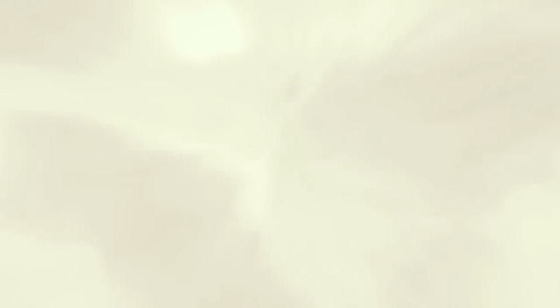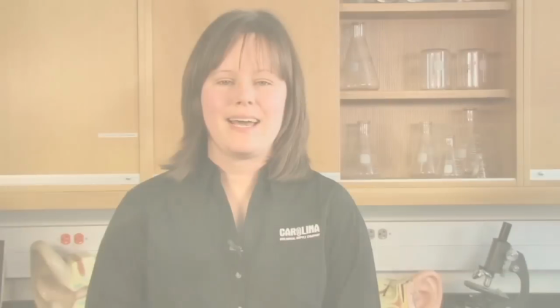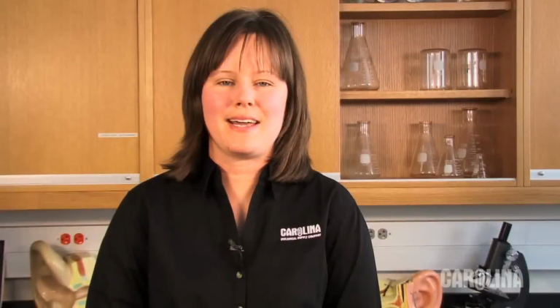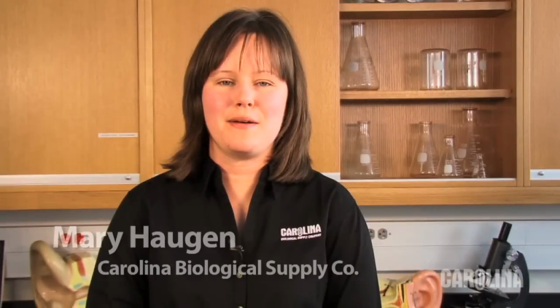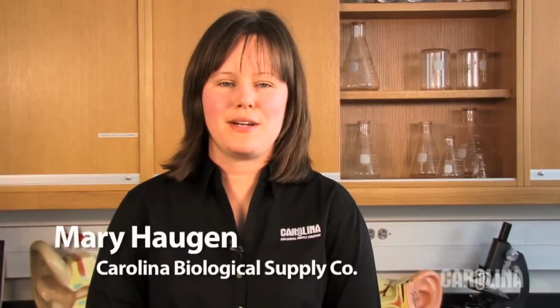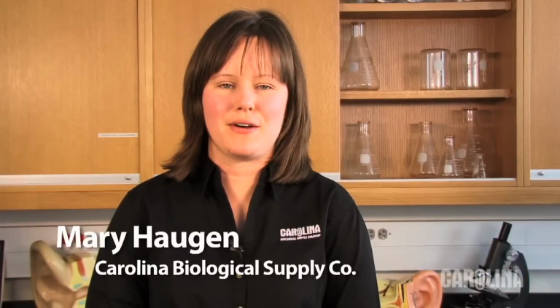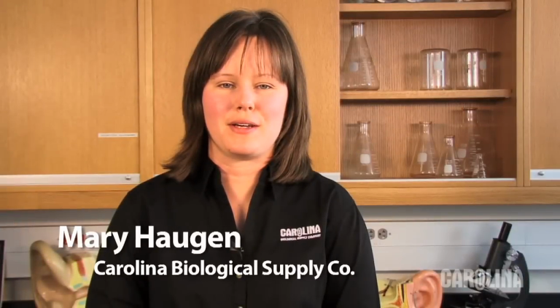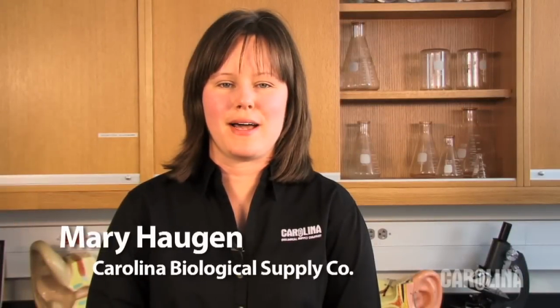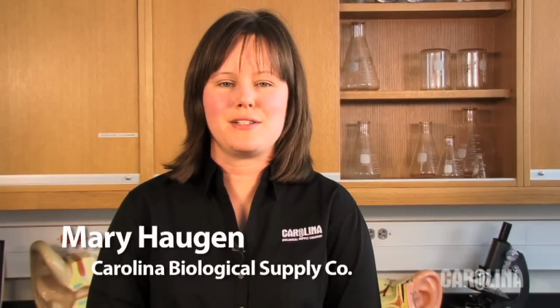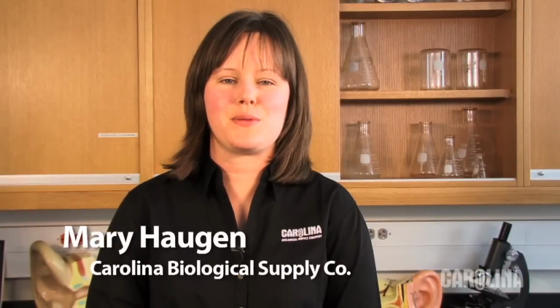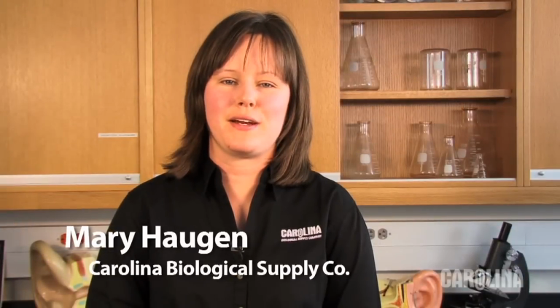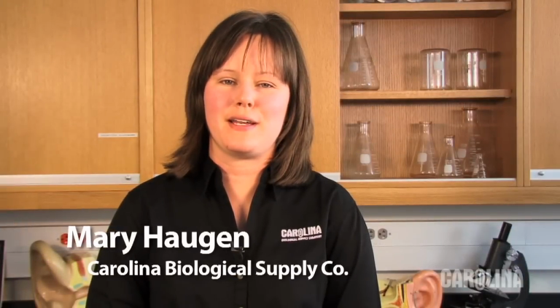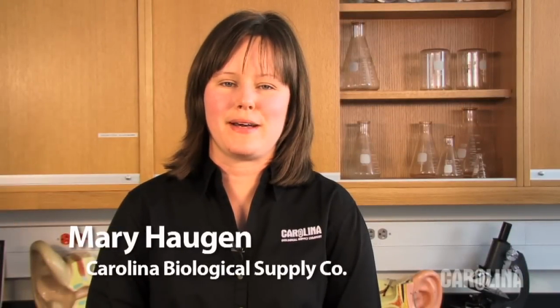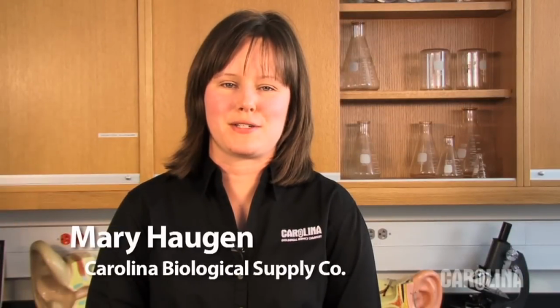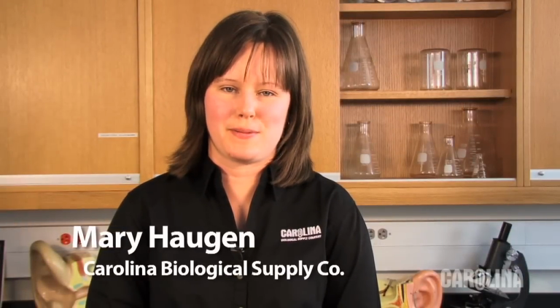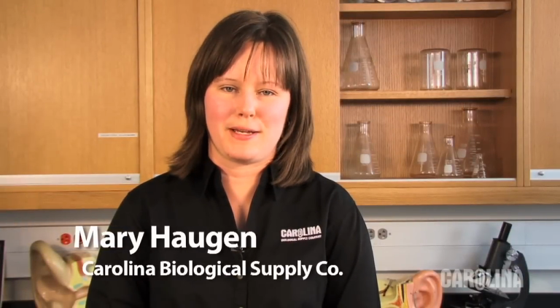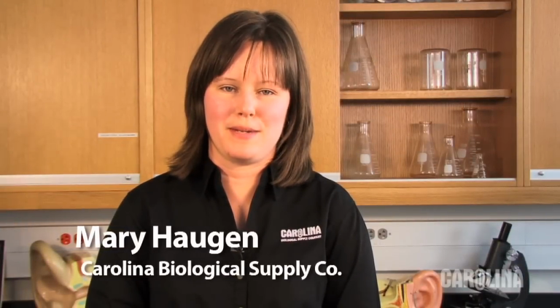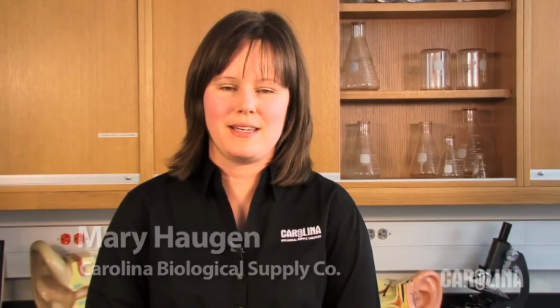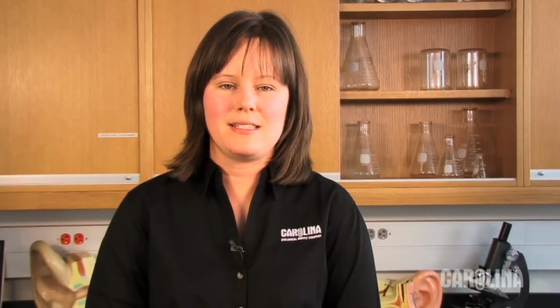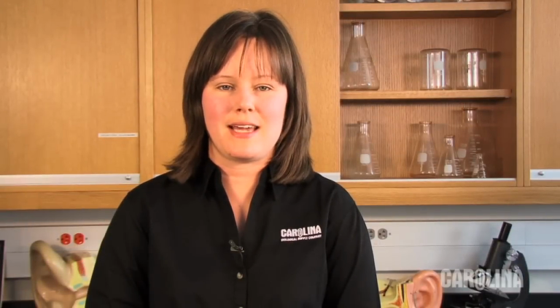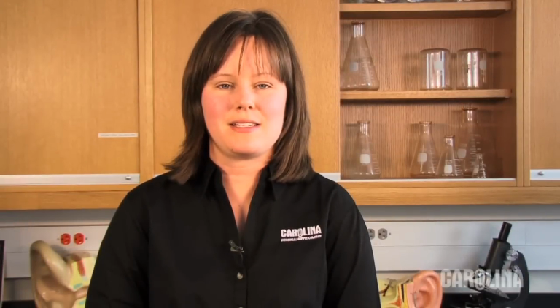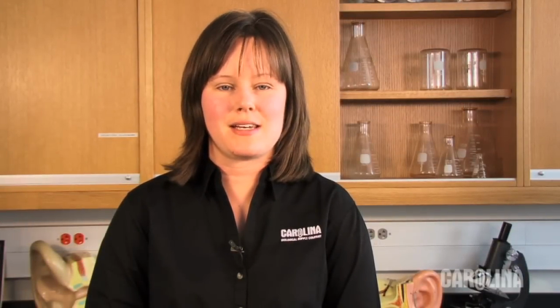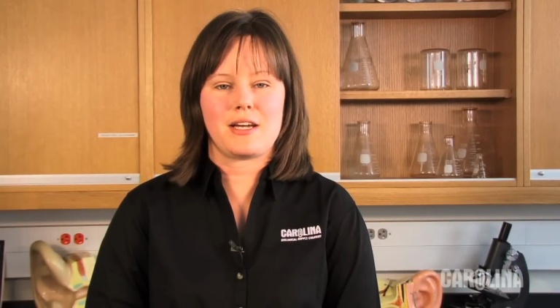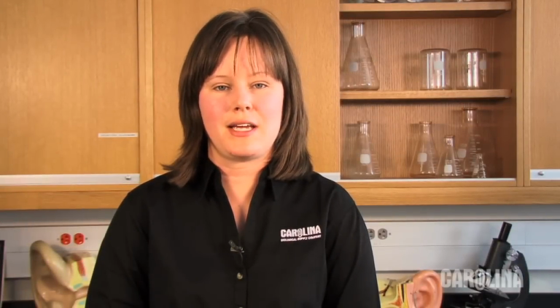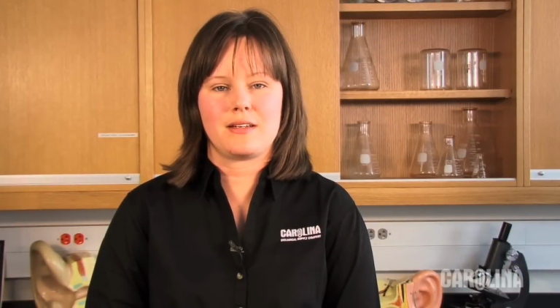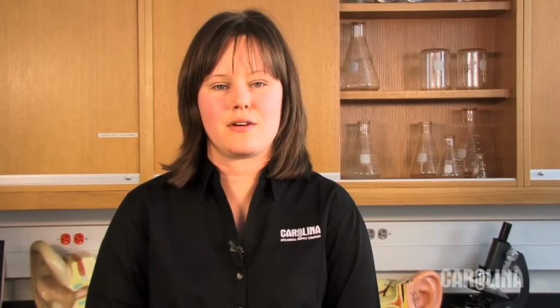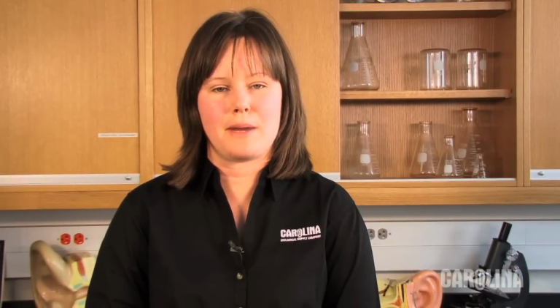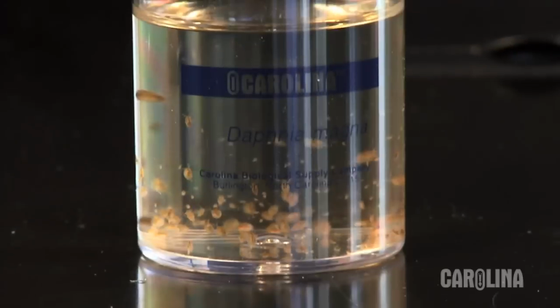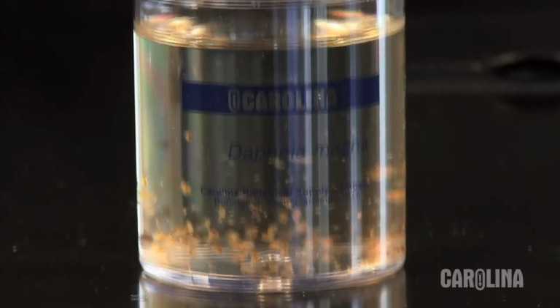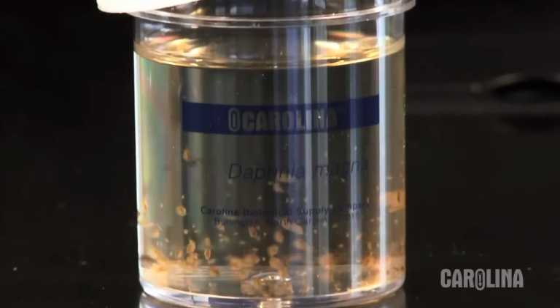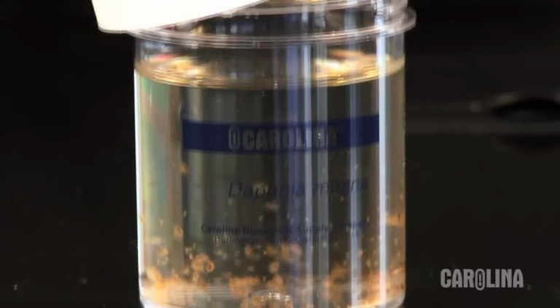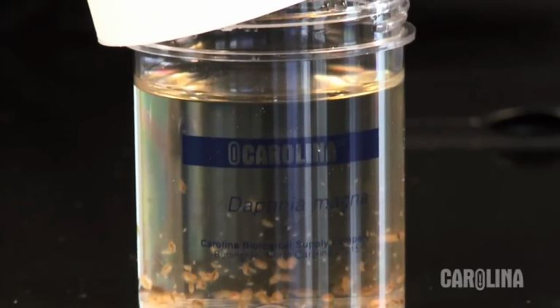Hi, I'm Mary Haugen, a biologist with Carolina Biological Supply Company. Today I'll discuss care and handling of our popular culture, the Daphnia.